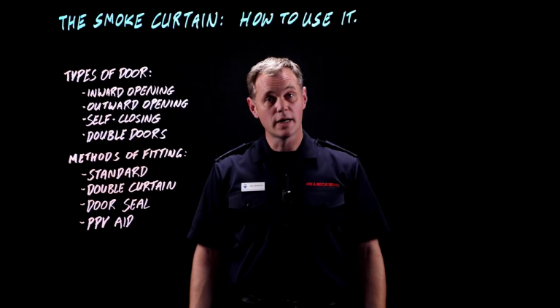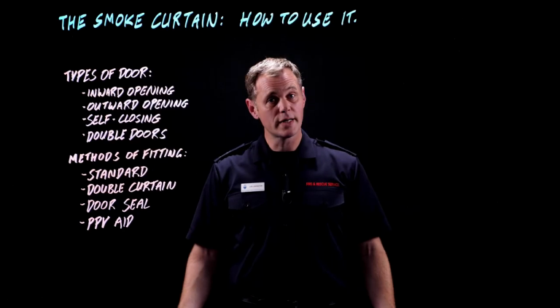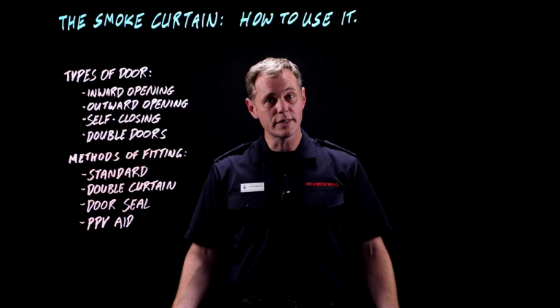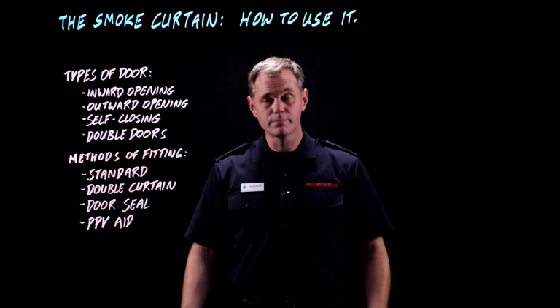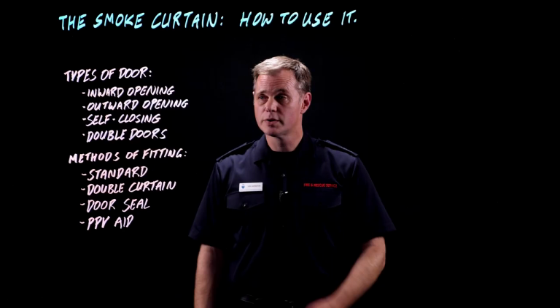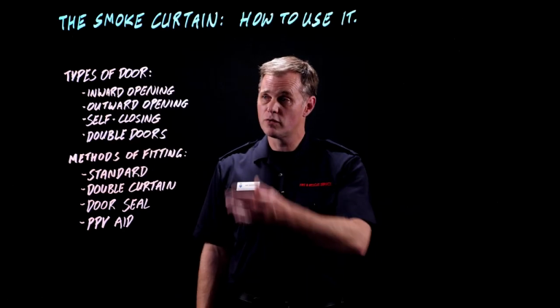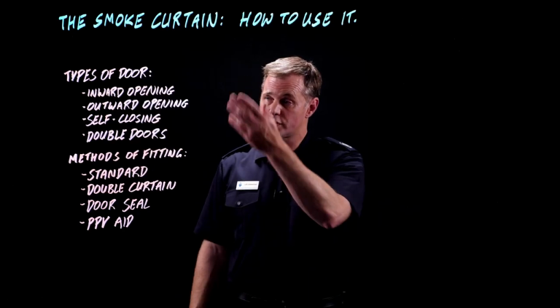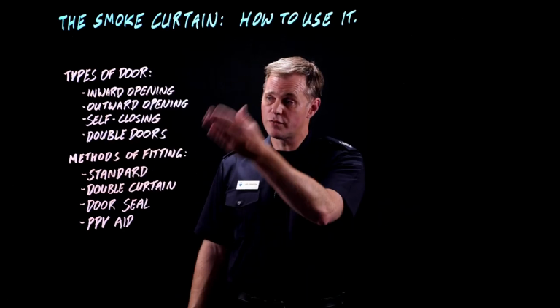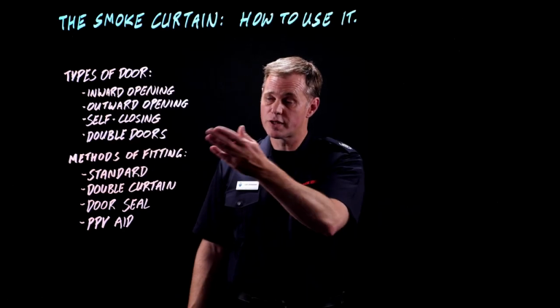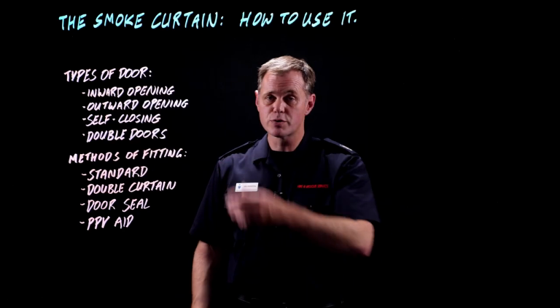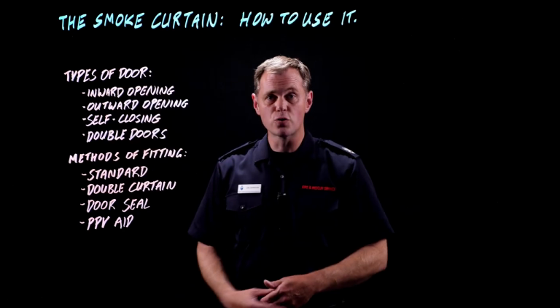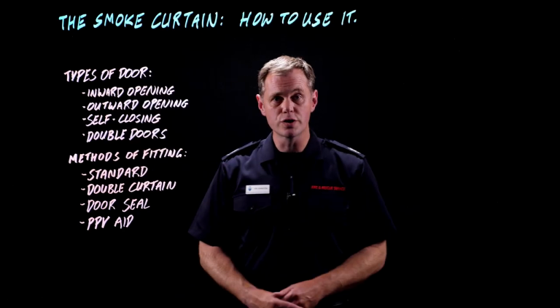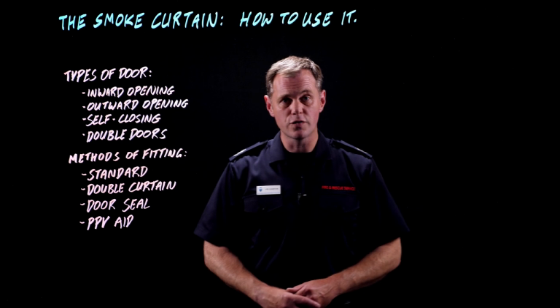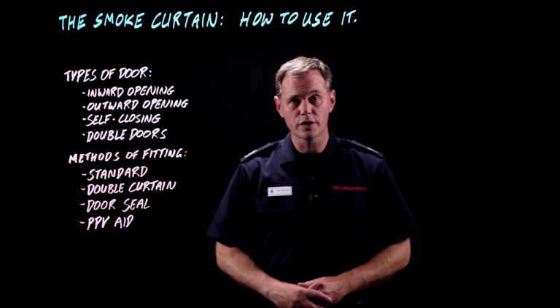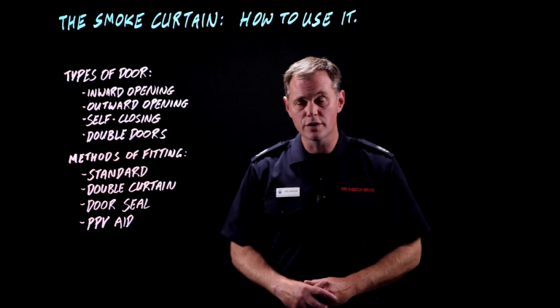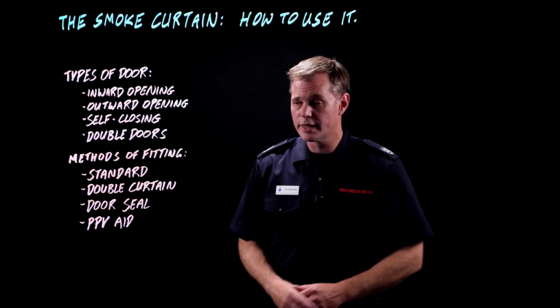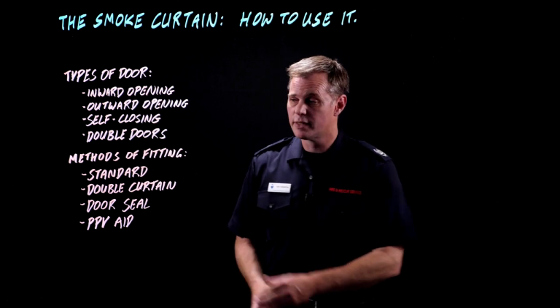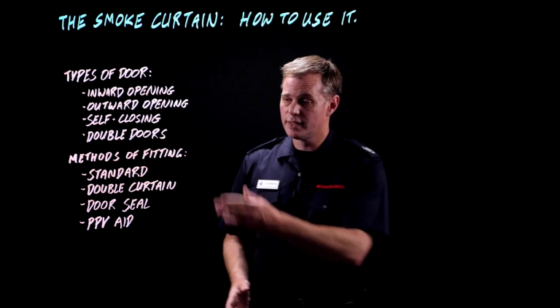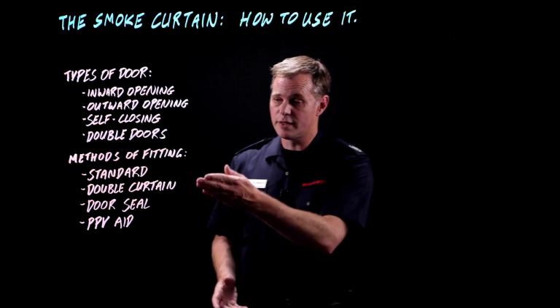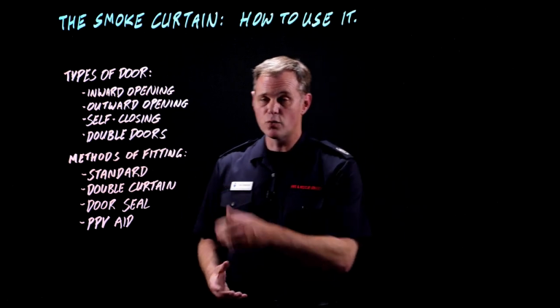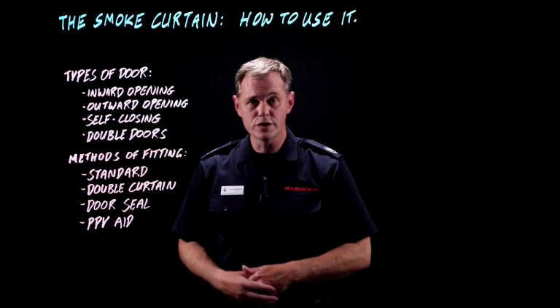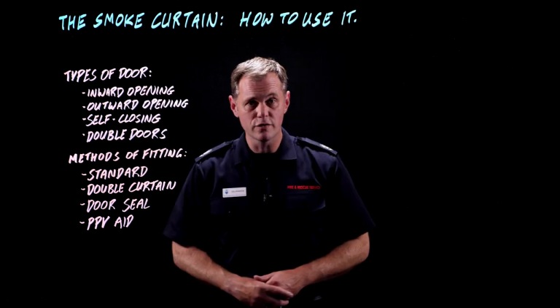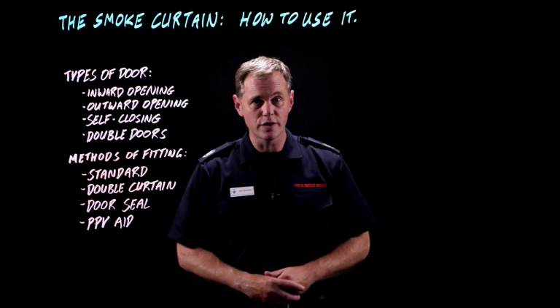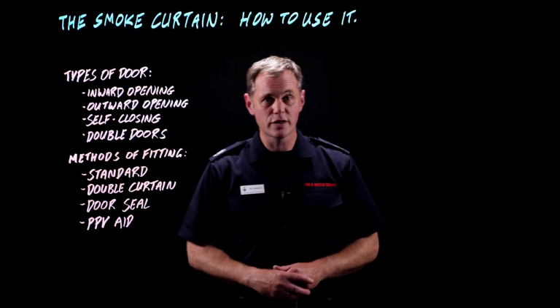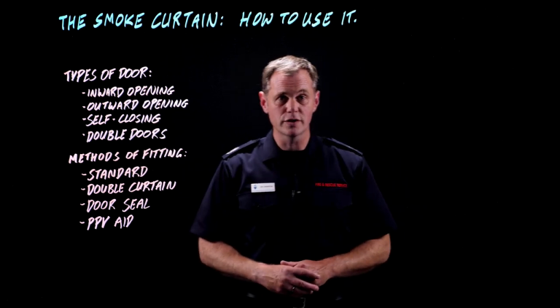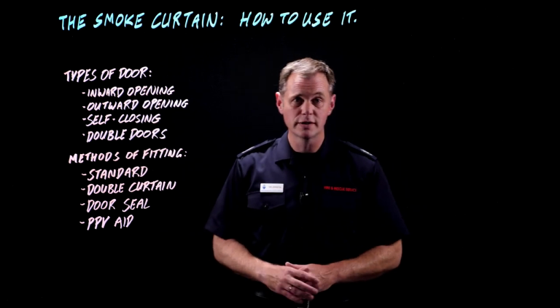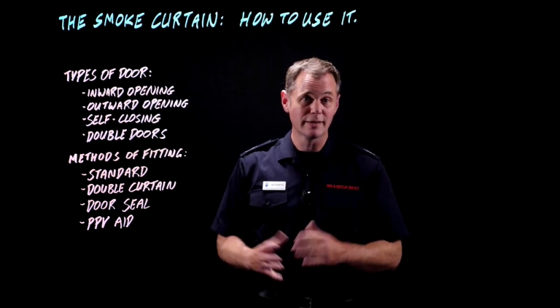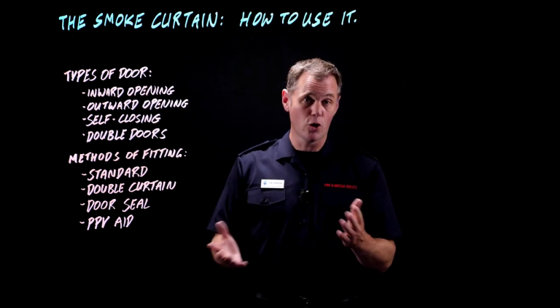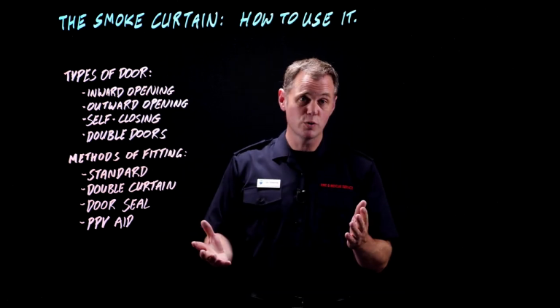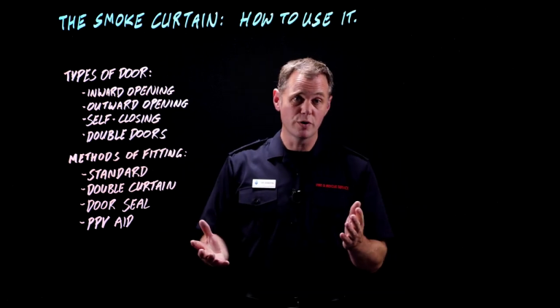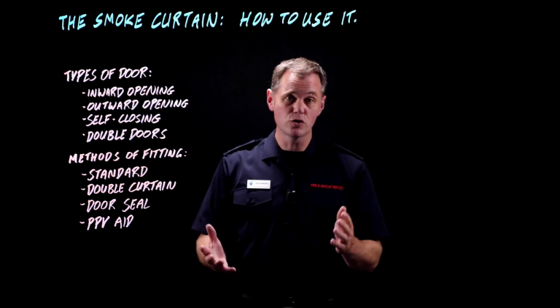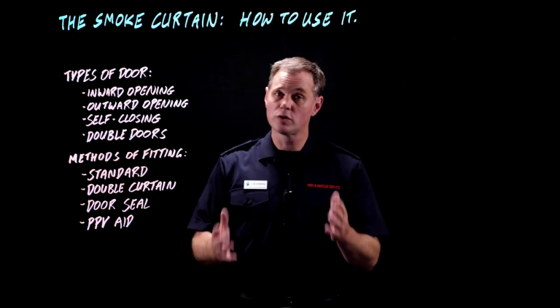And that's it. So we've looked at different types of doors you can fit the curtain in and different ways you can fit the curtain. I hope it's been useful.